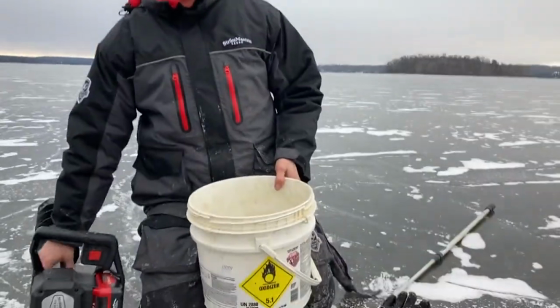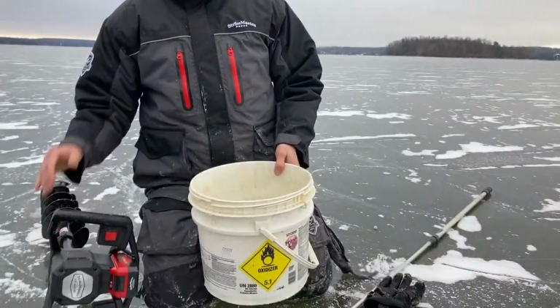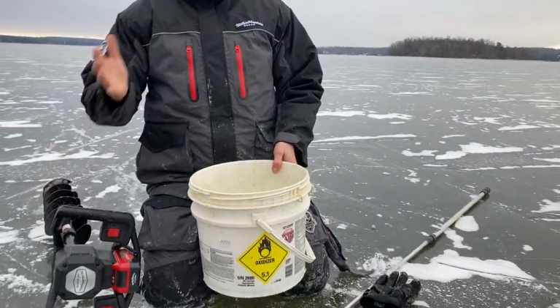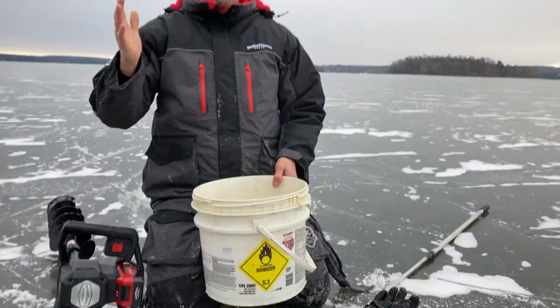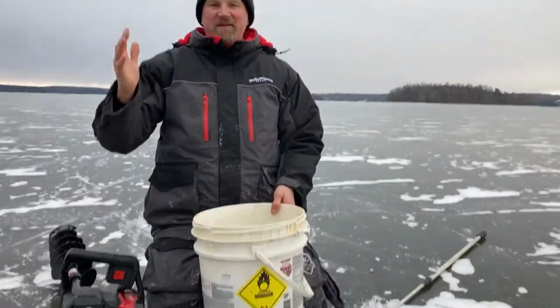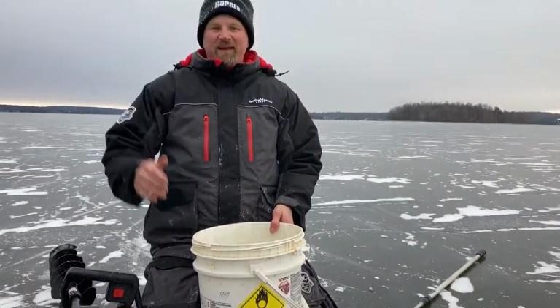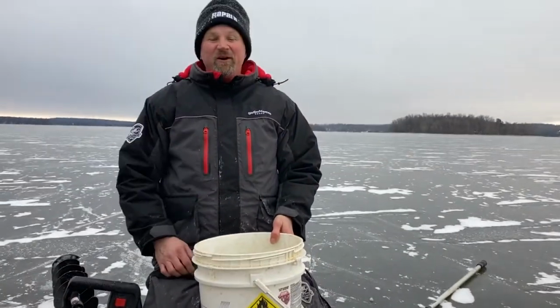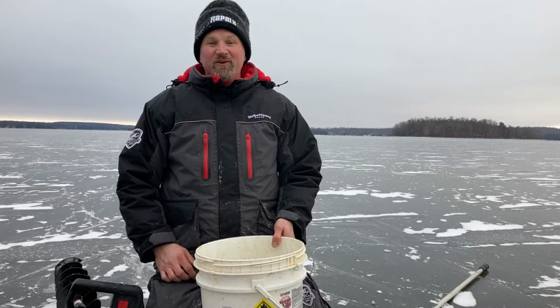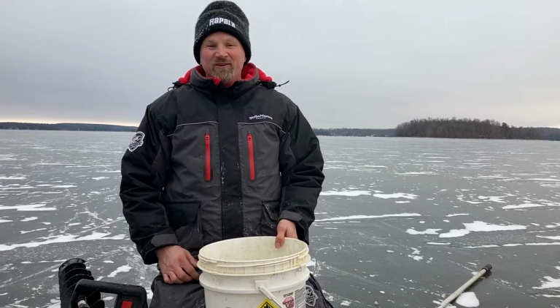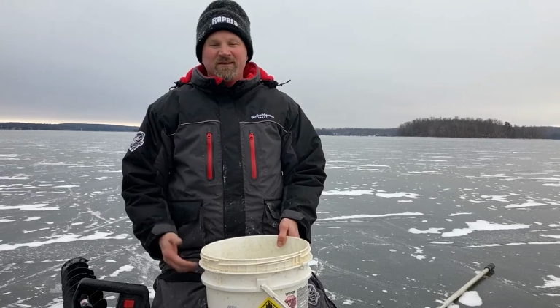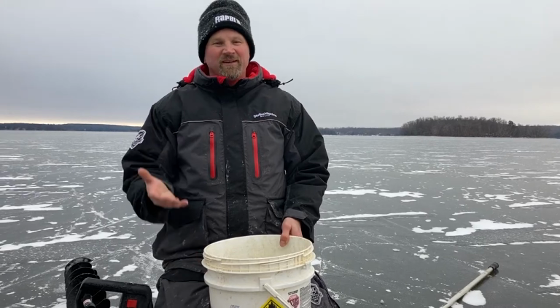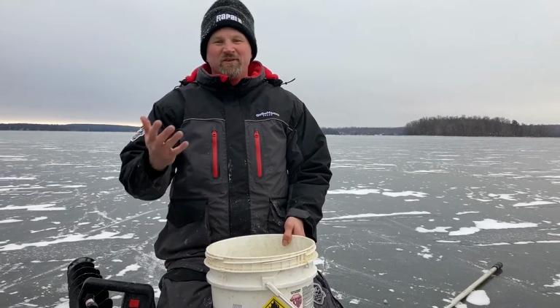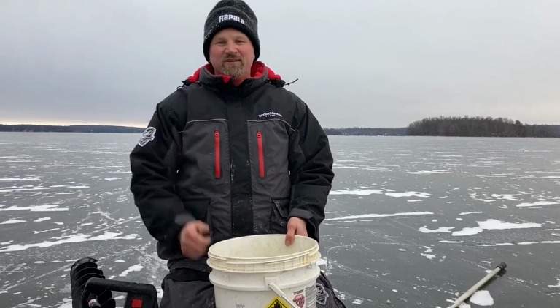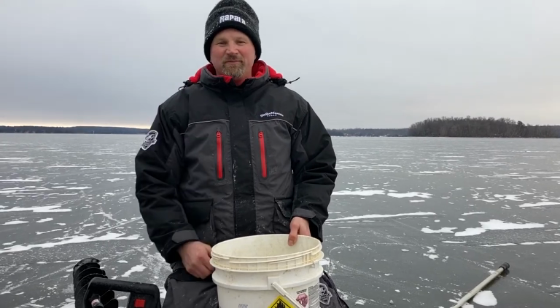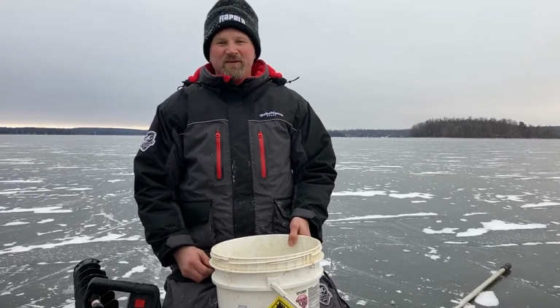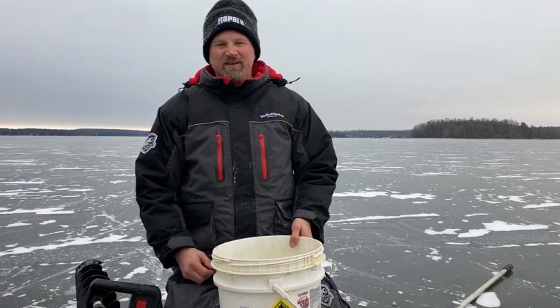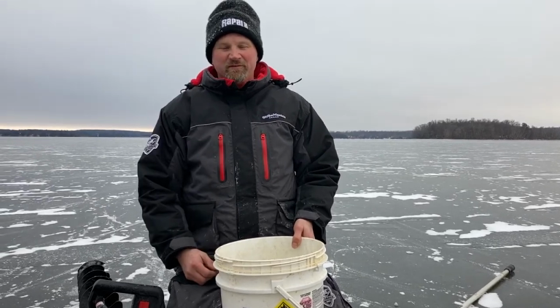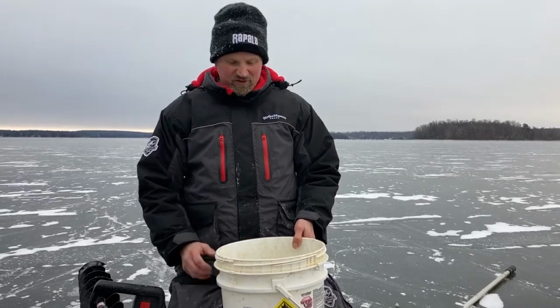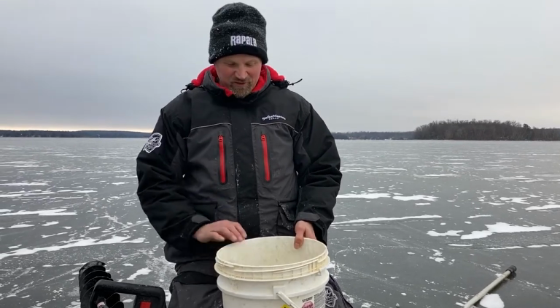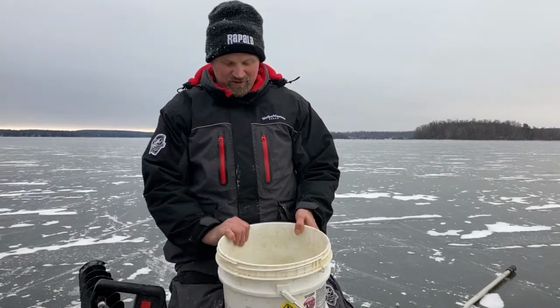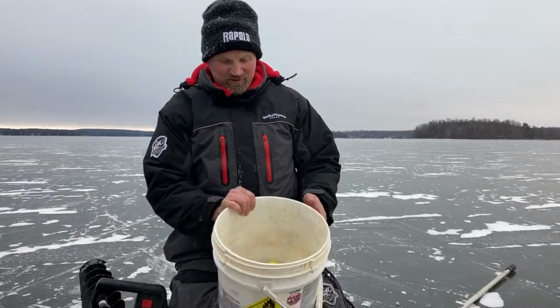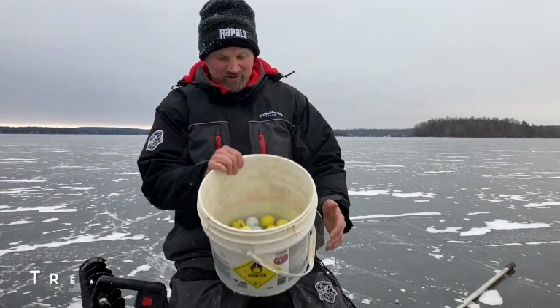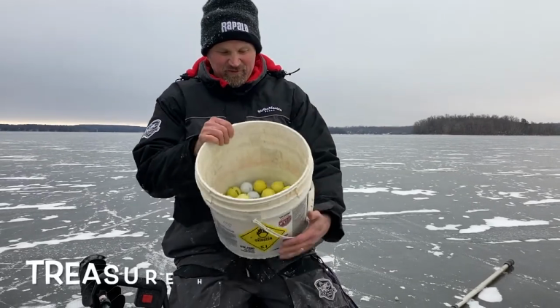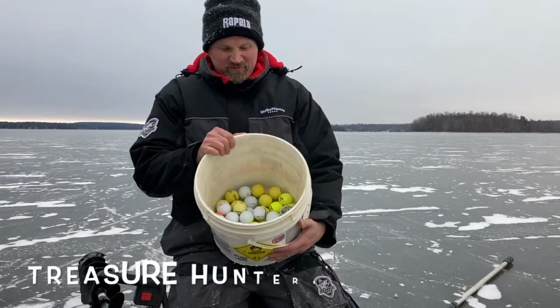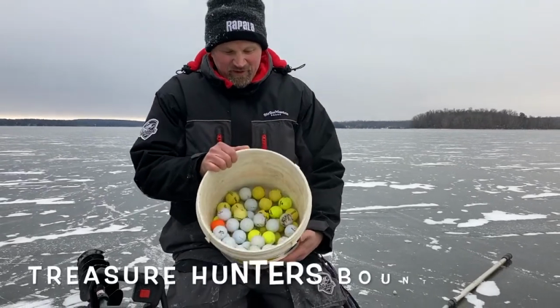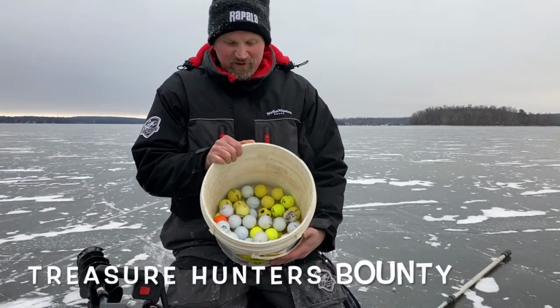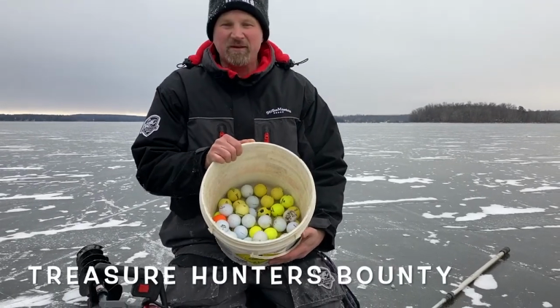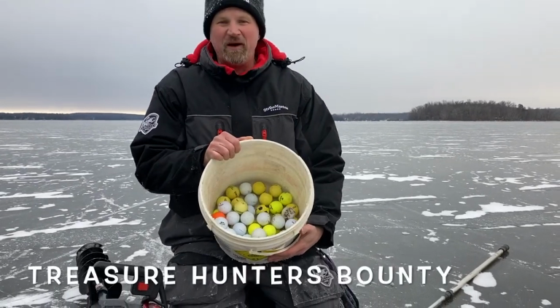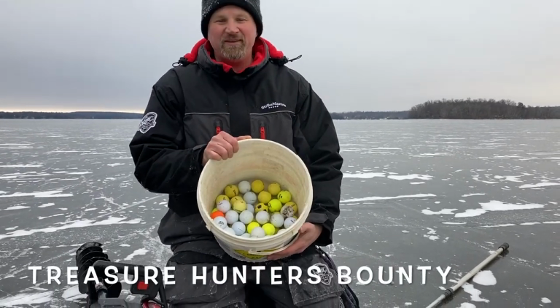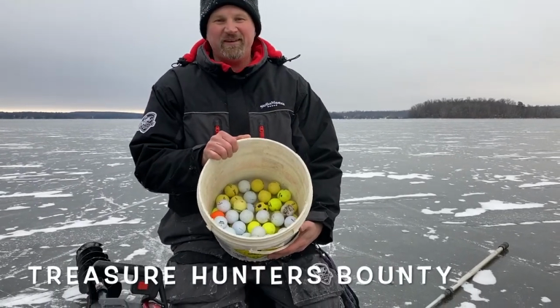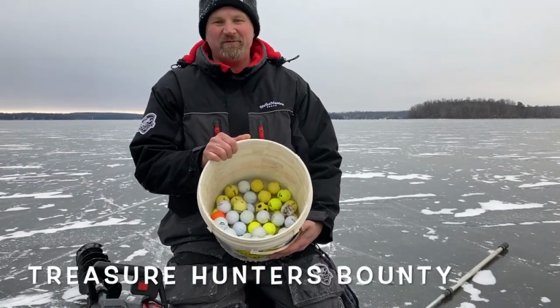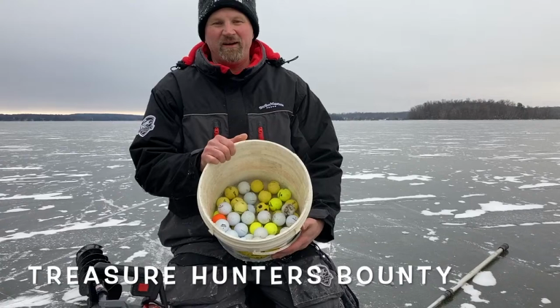Secondly, it's always good to spend time outdoors. Enjoyed the time with my son, for sure. Here is the bounty that we found.